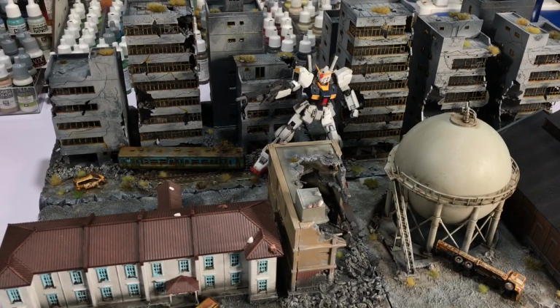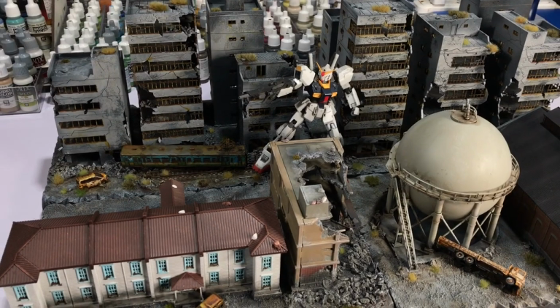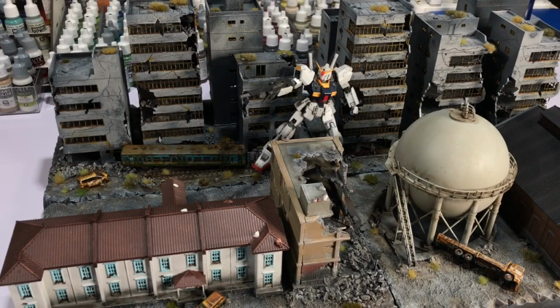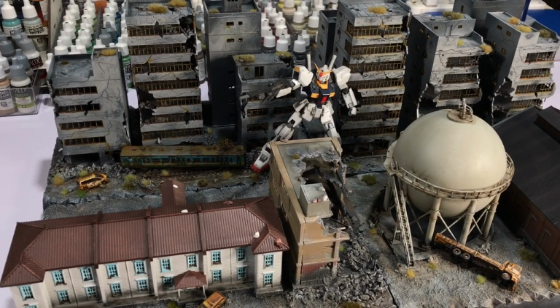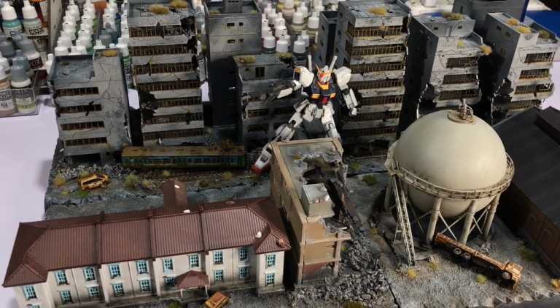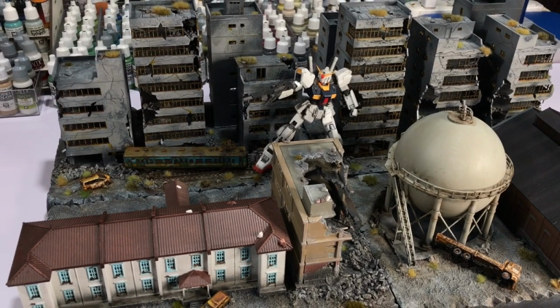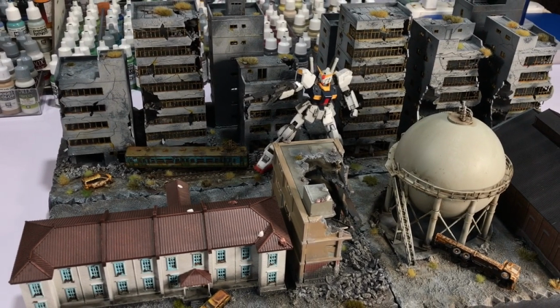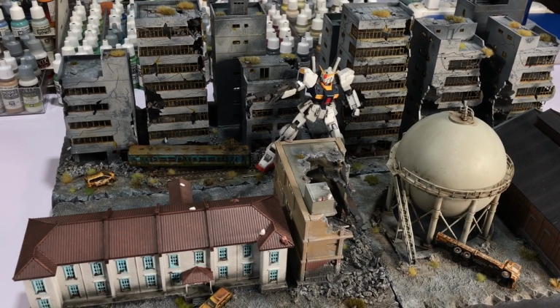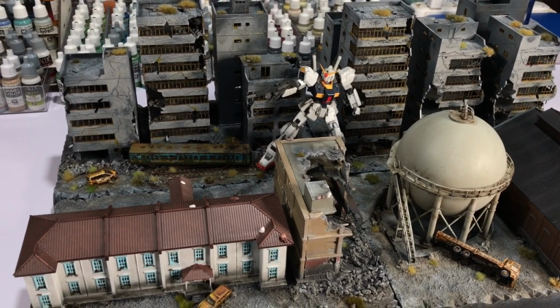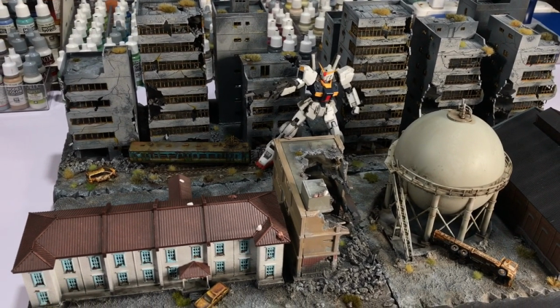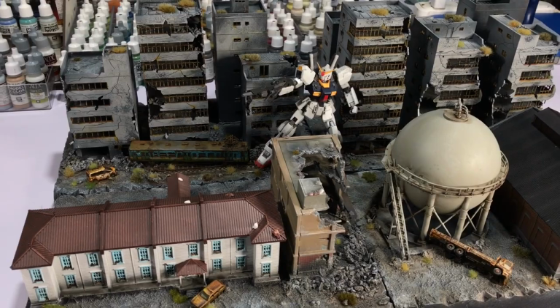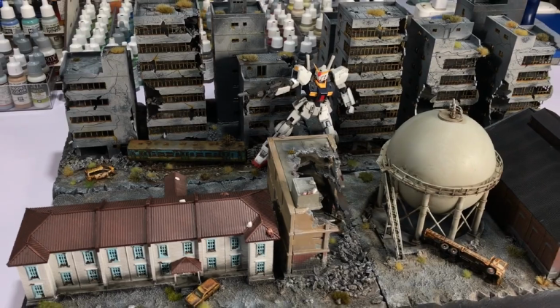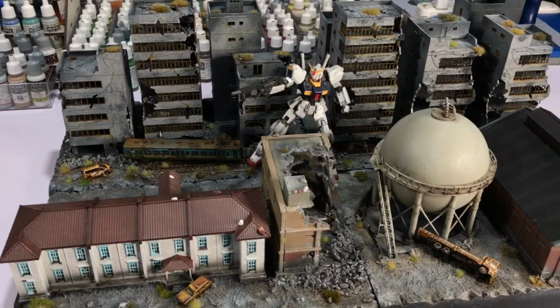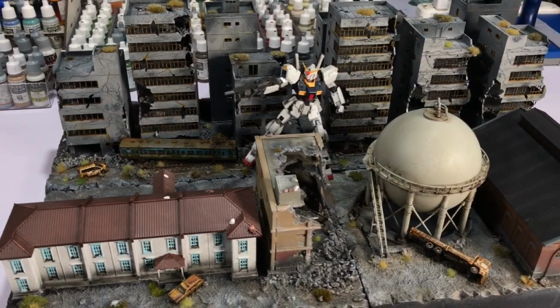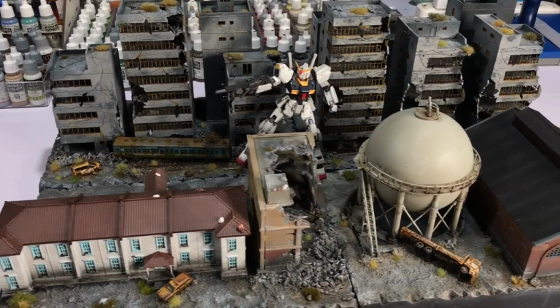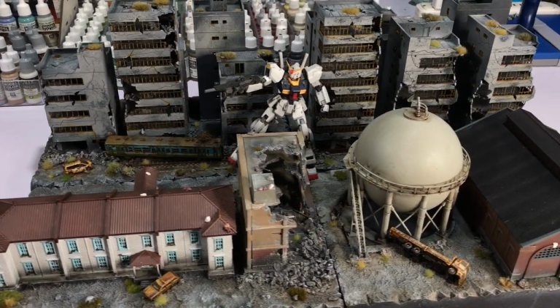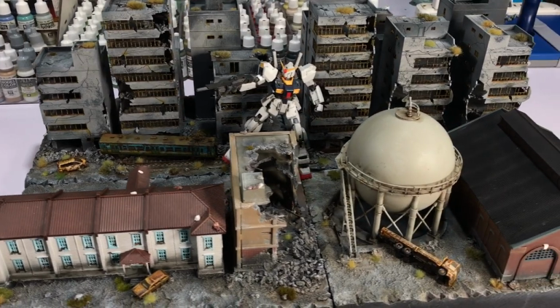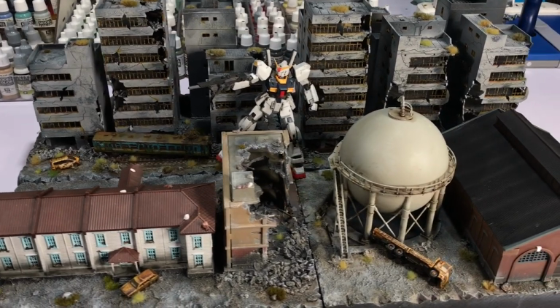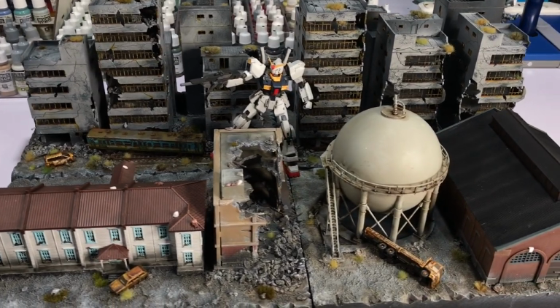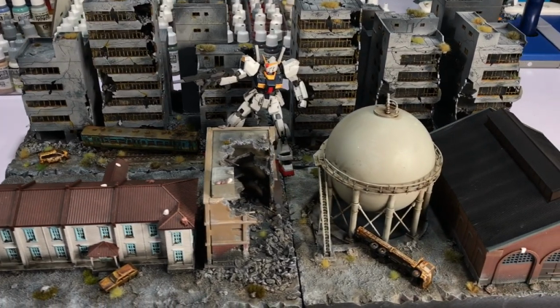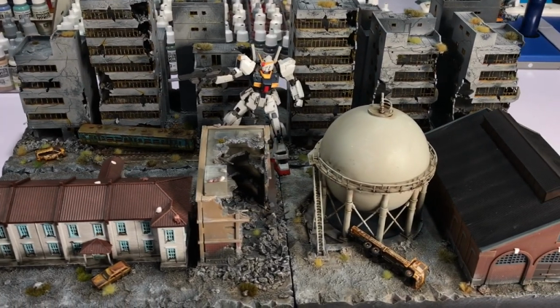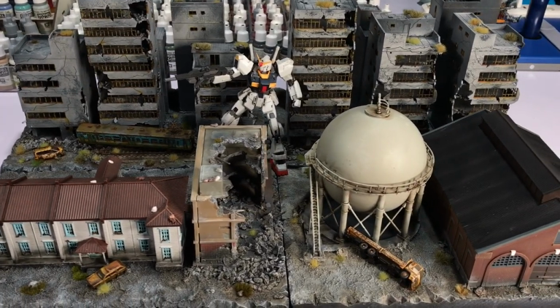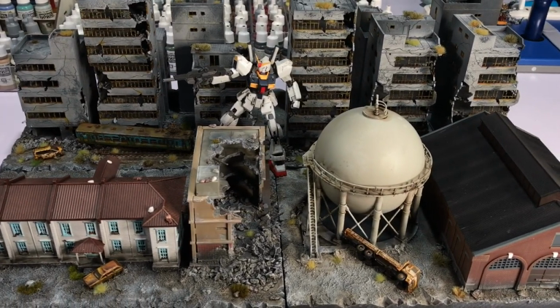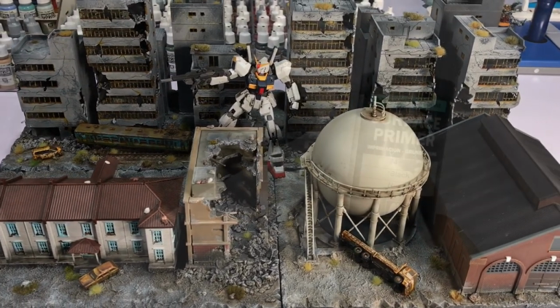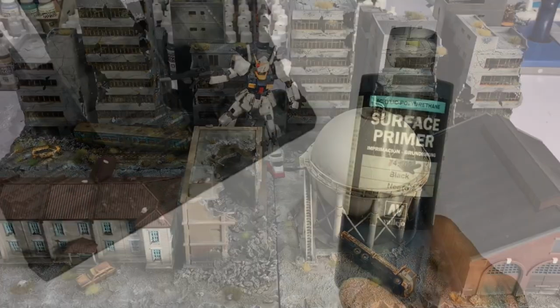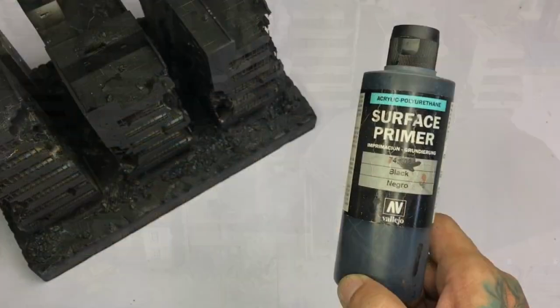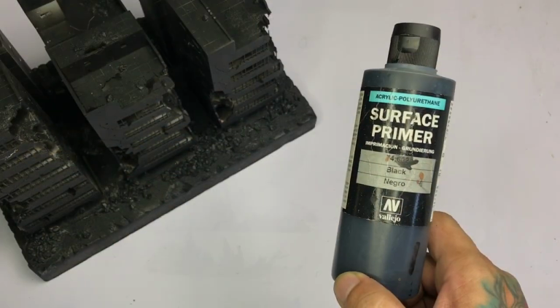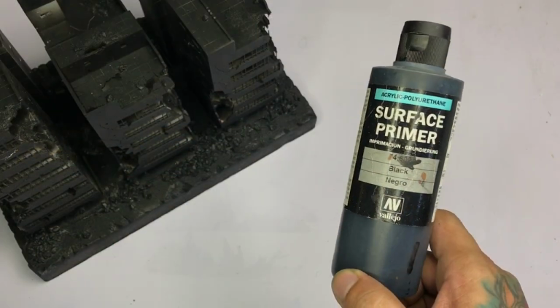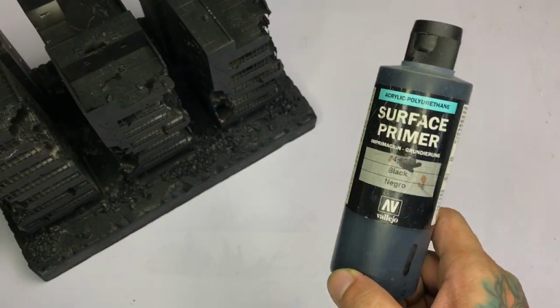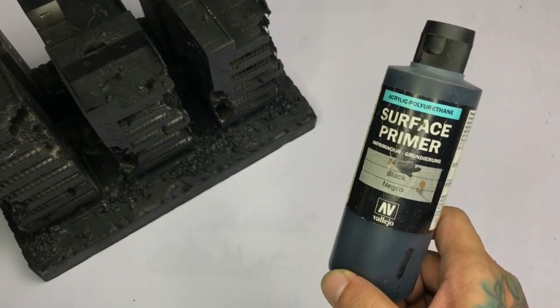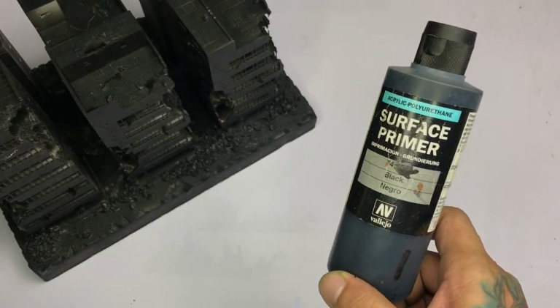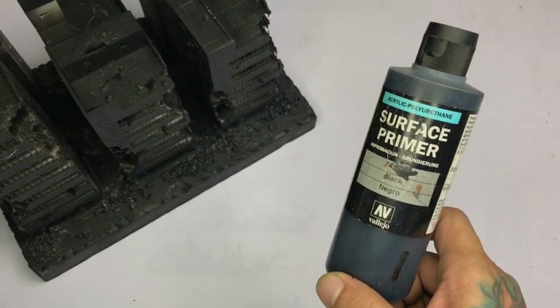Hi, I'm Don. Welcome to my channel. Today we paint a post-apocalyptic 1x50 Gundam Diorama.